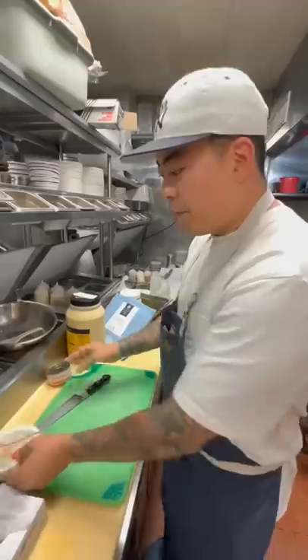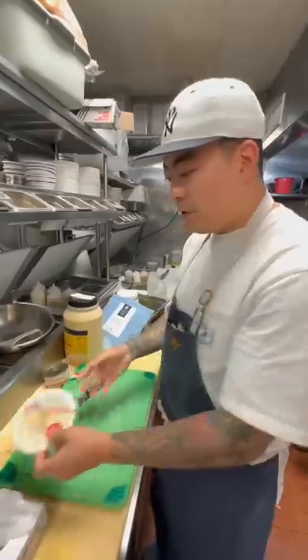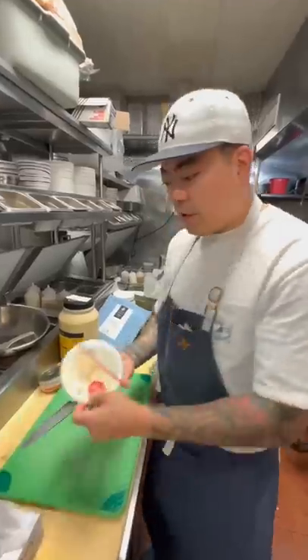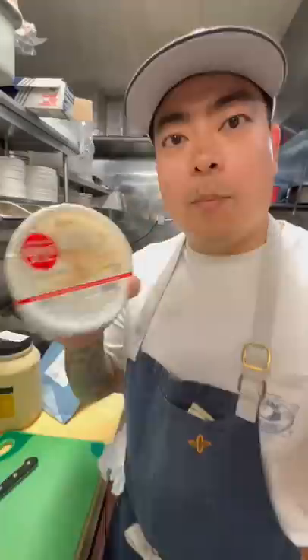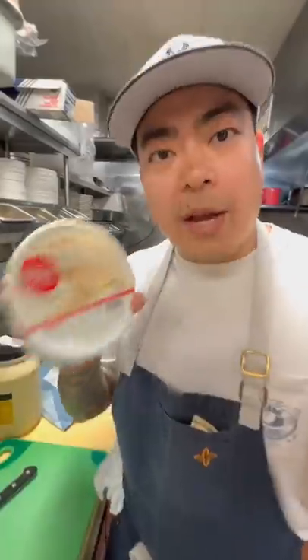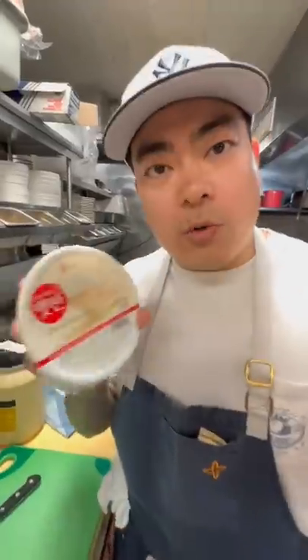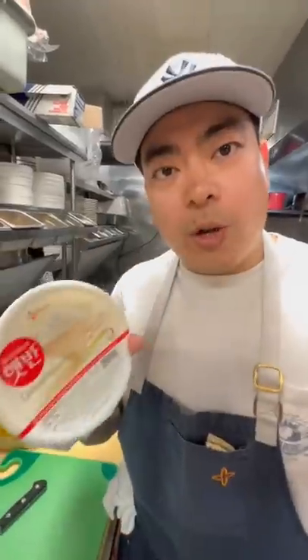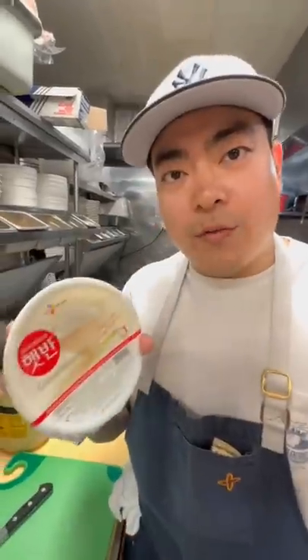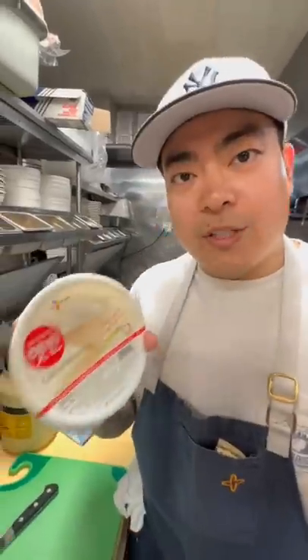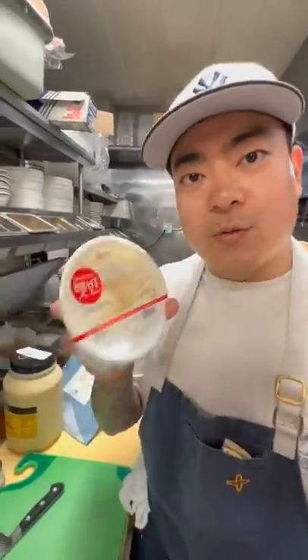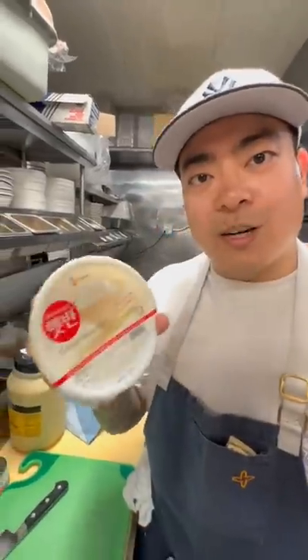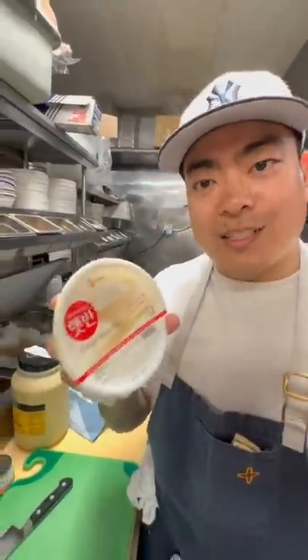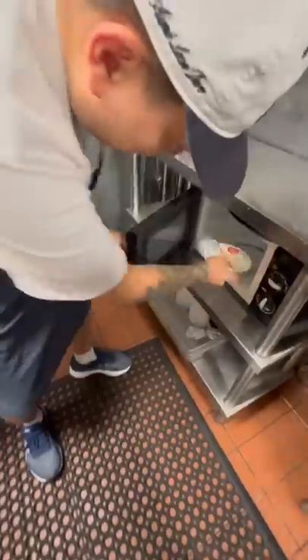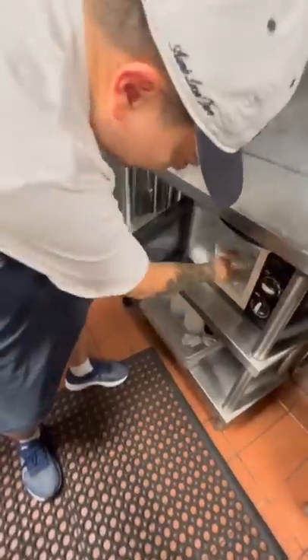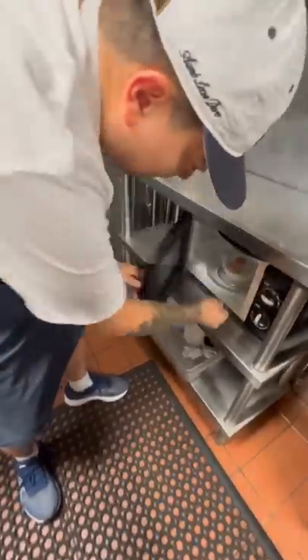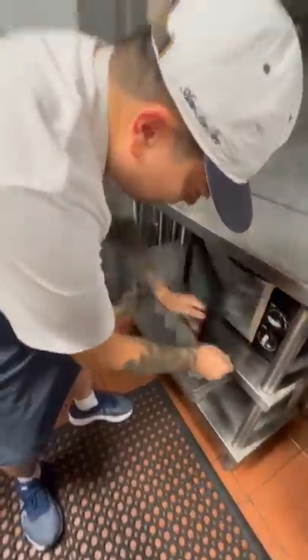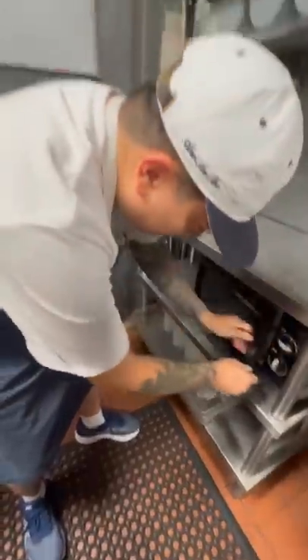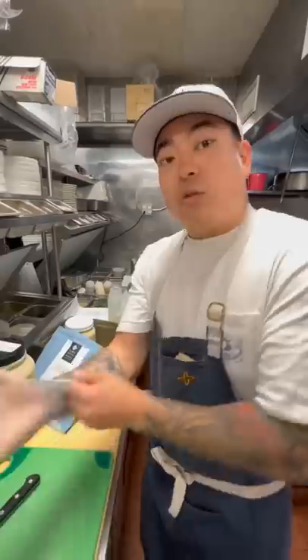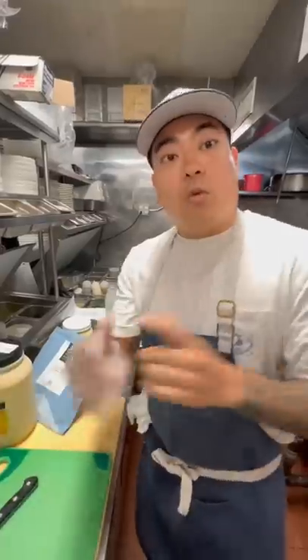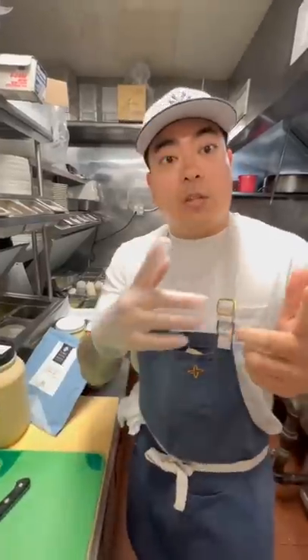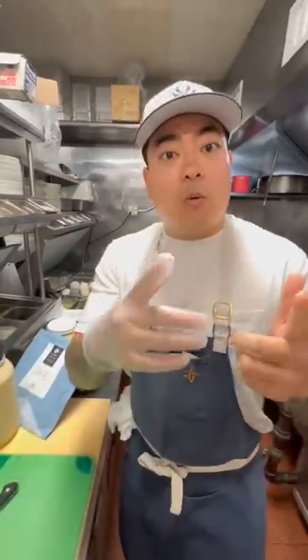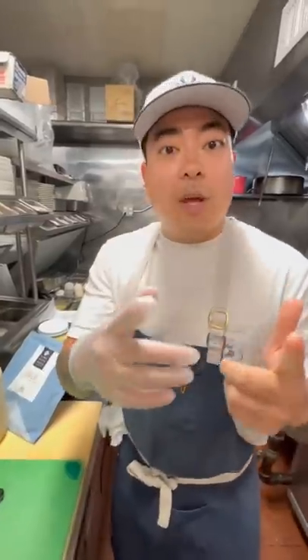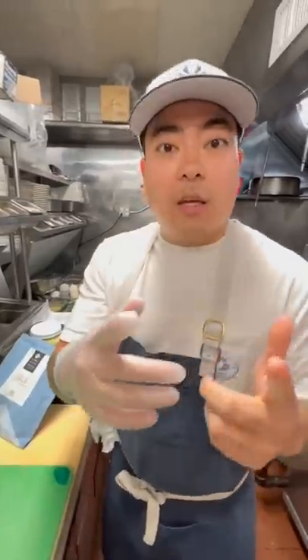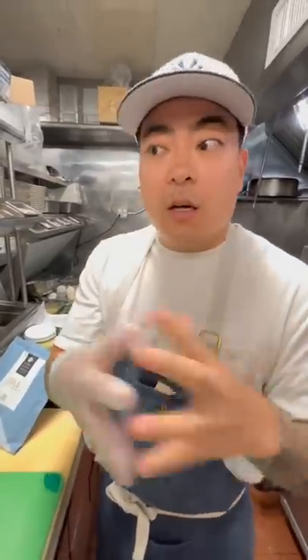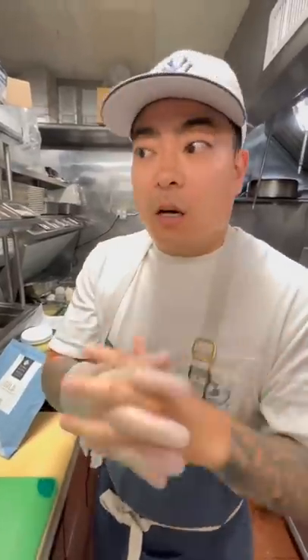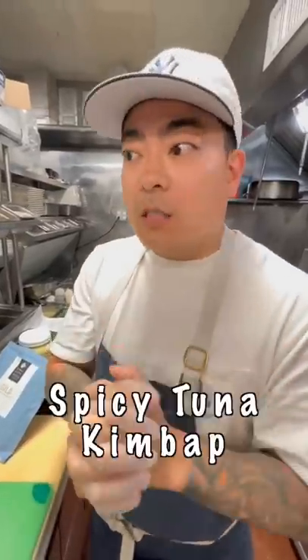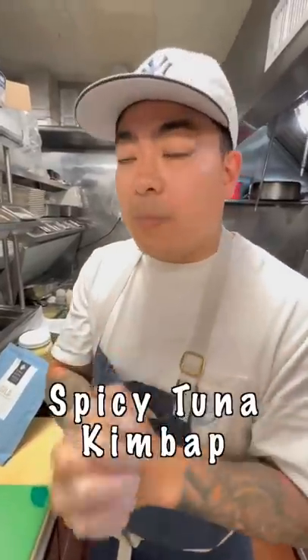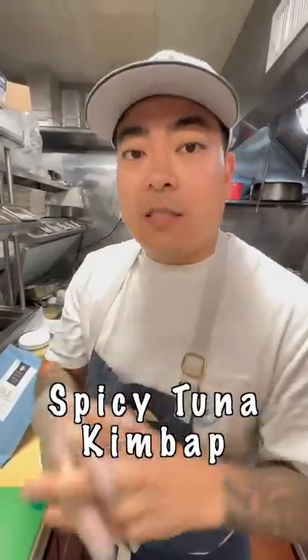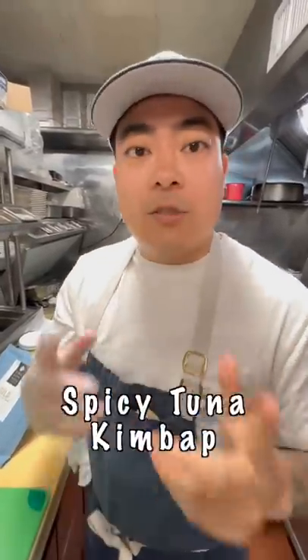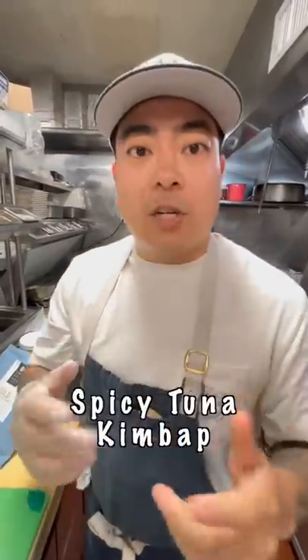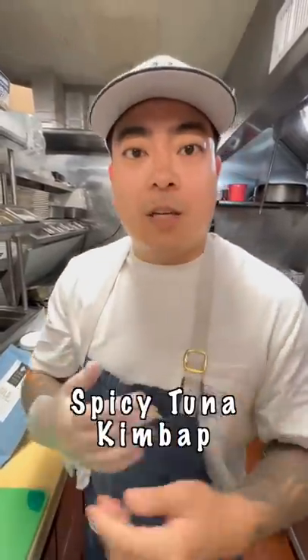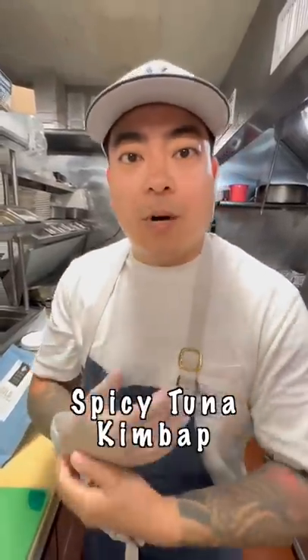First step, microwave this rice. So today we're making a spicy tuna kimbap.